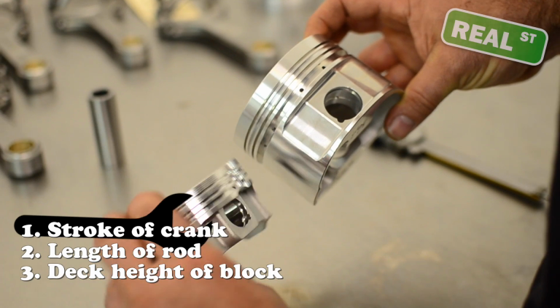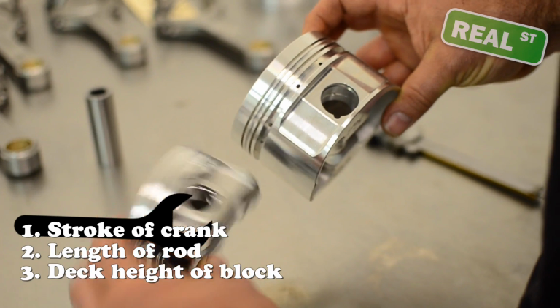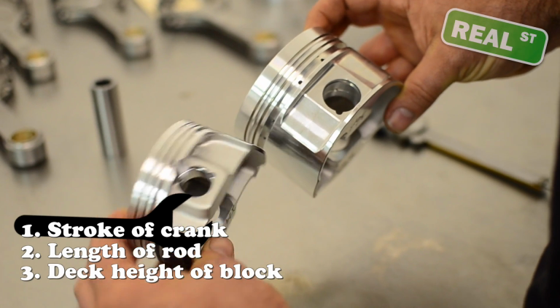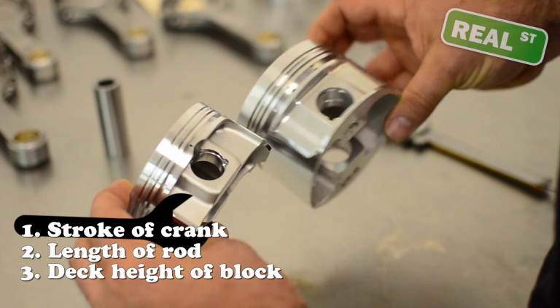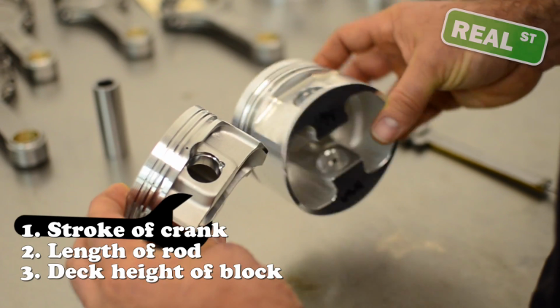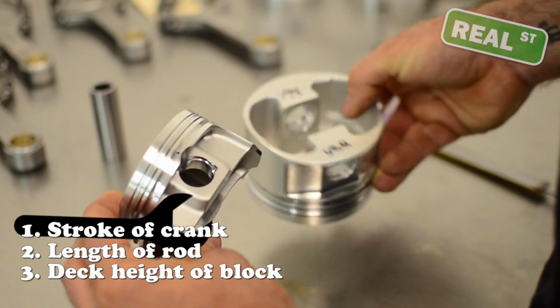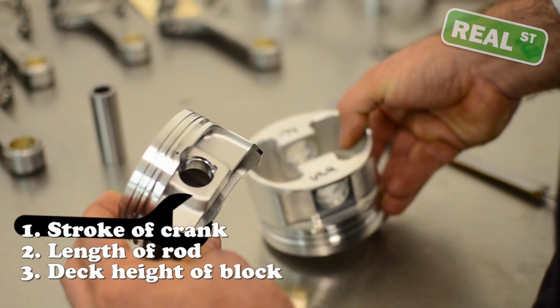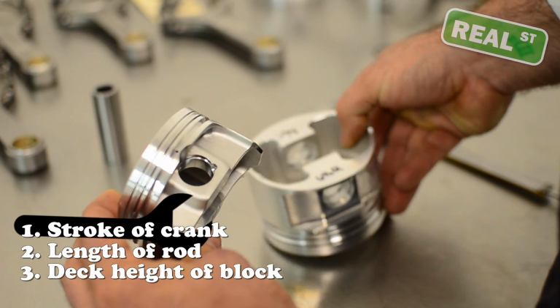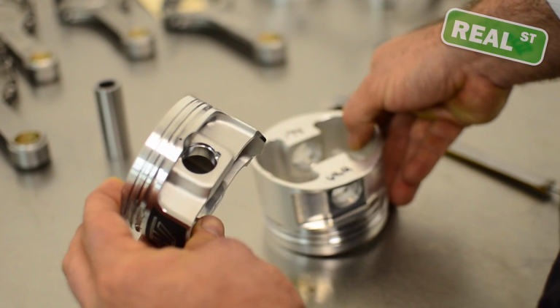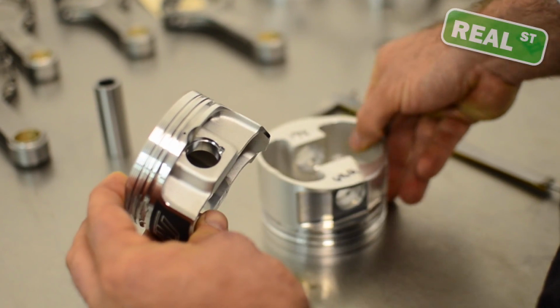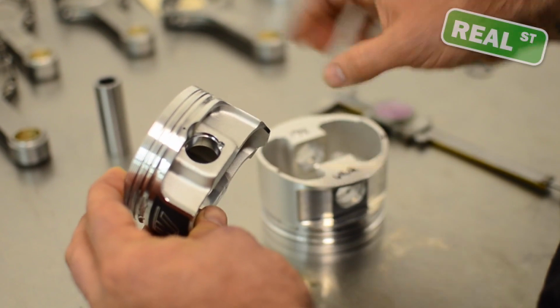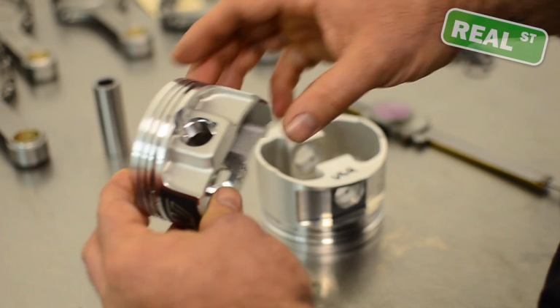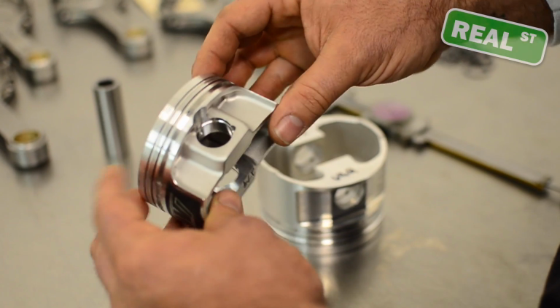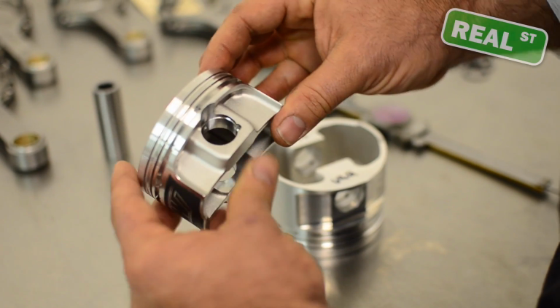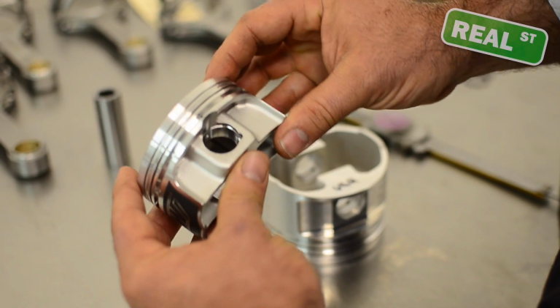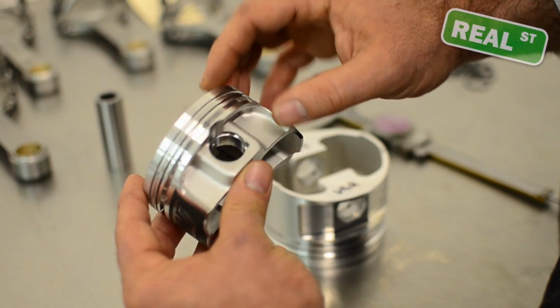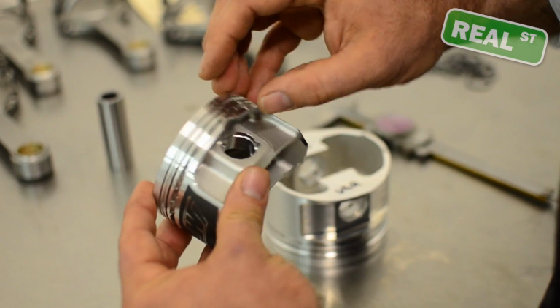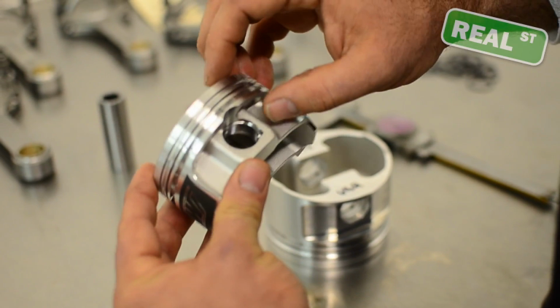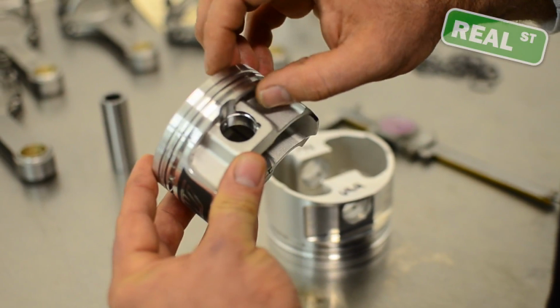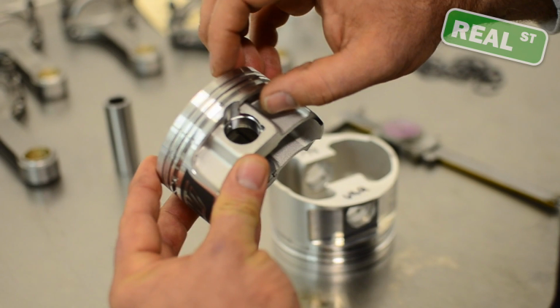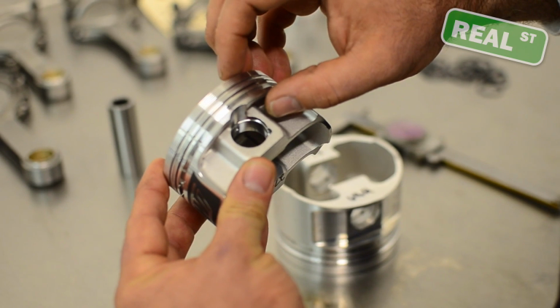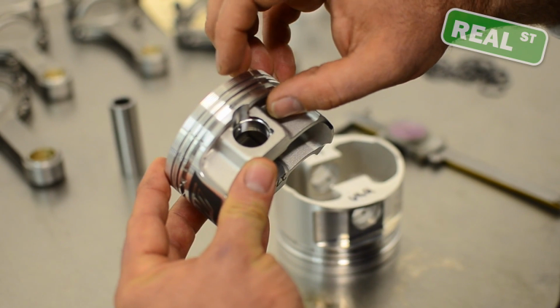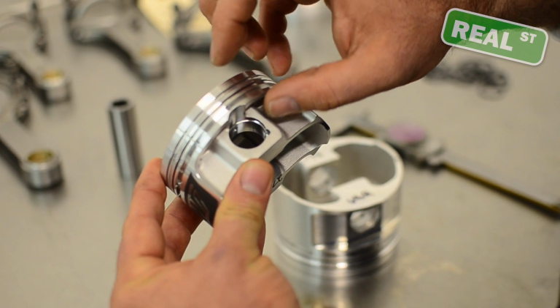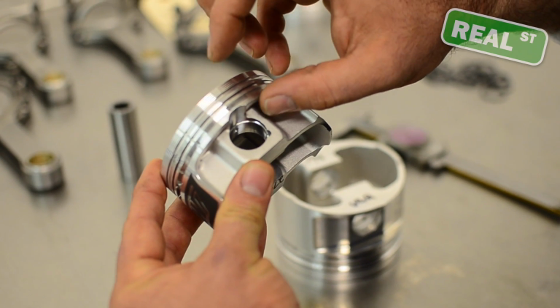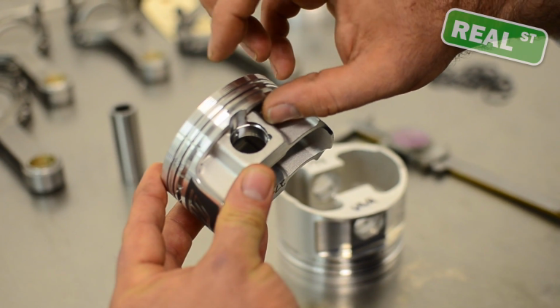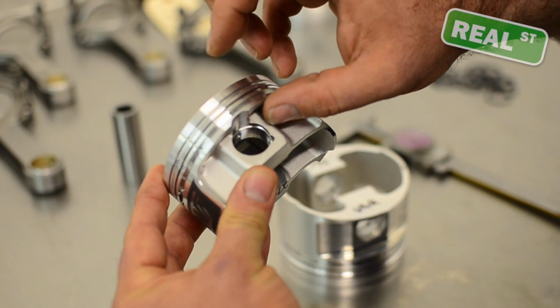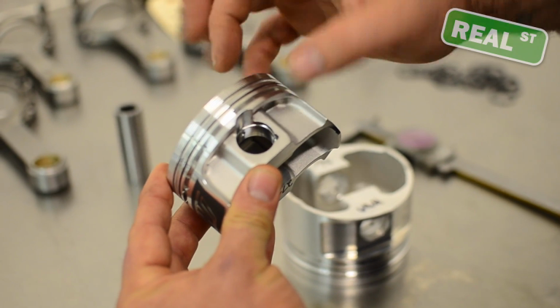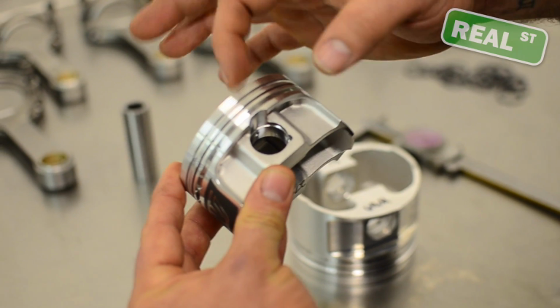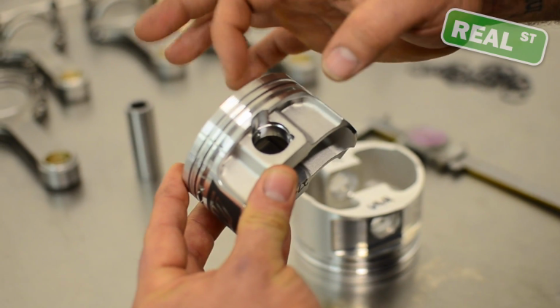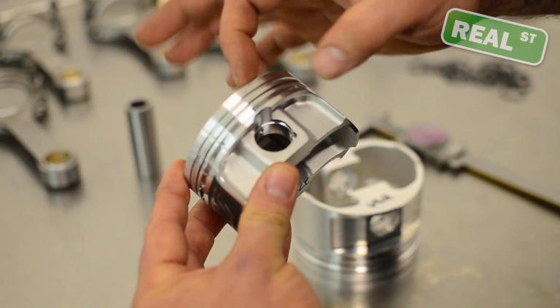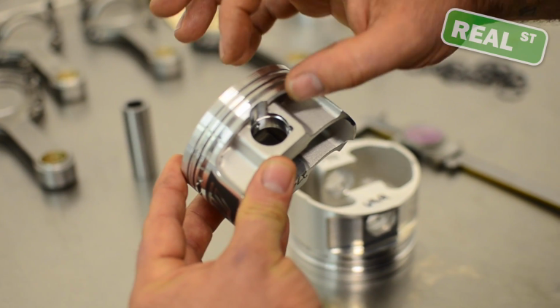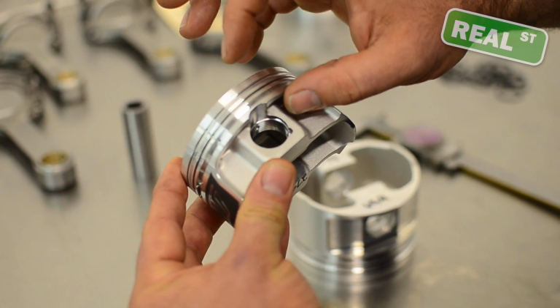Here are two fairly wild examples of compression height differences. This is a 105 — so from the center line of the pin to the top of the piston, just over an inch.